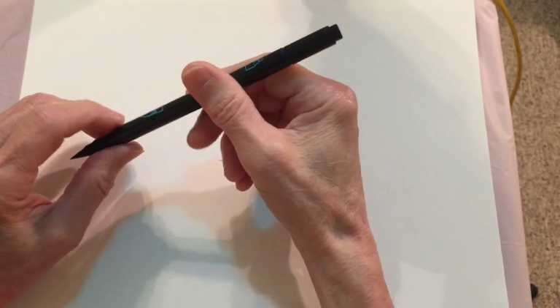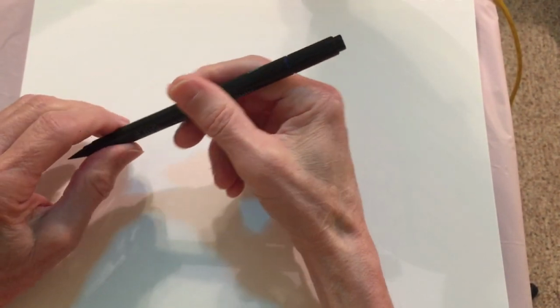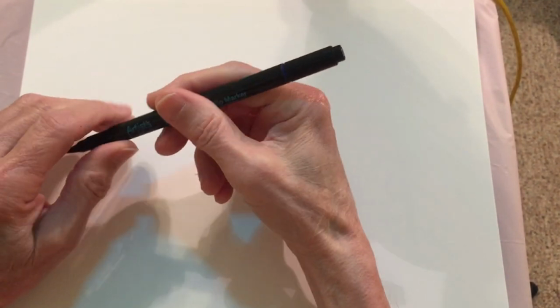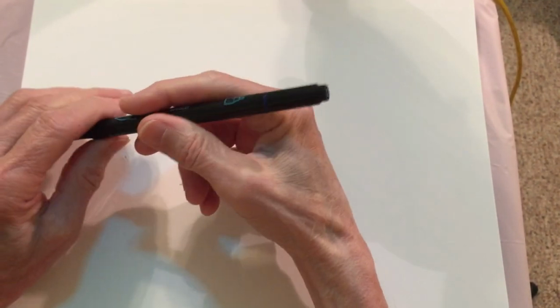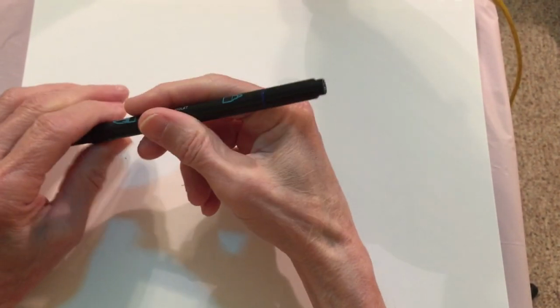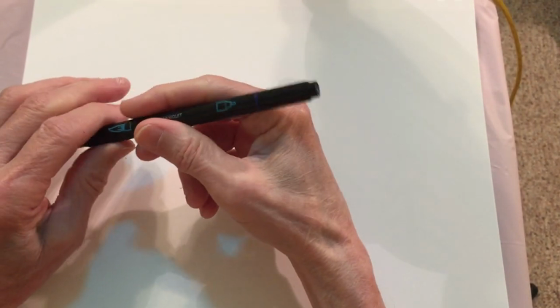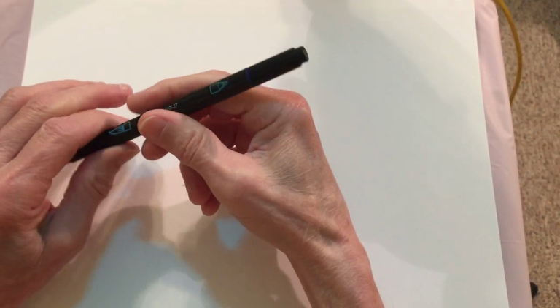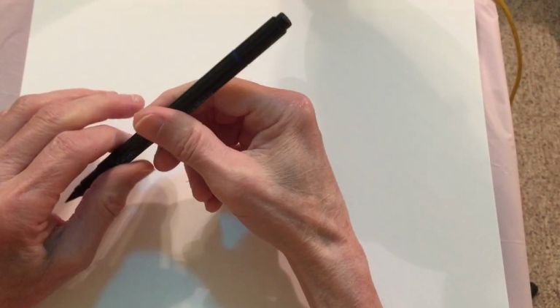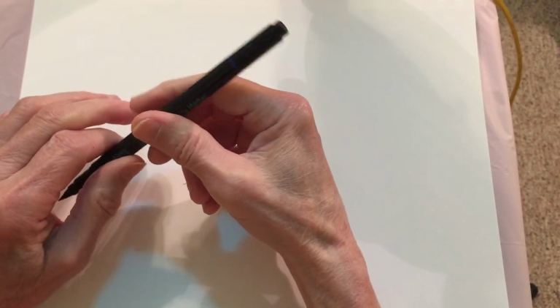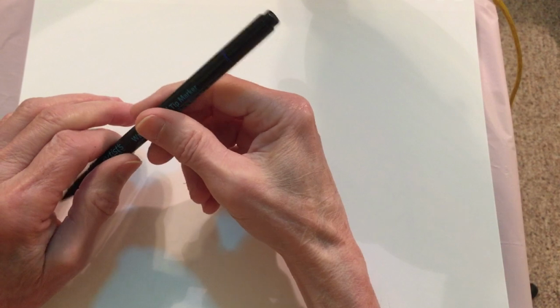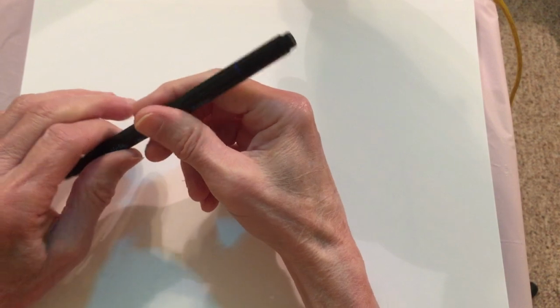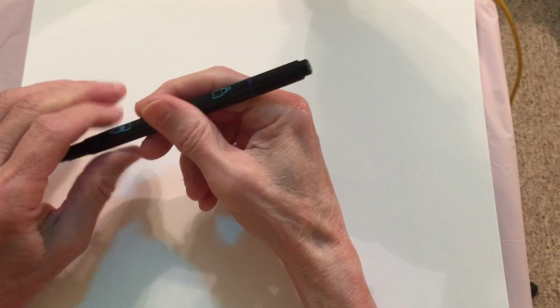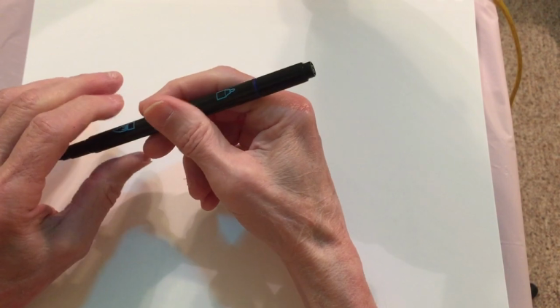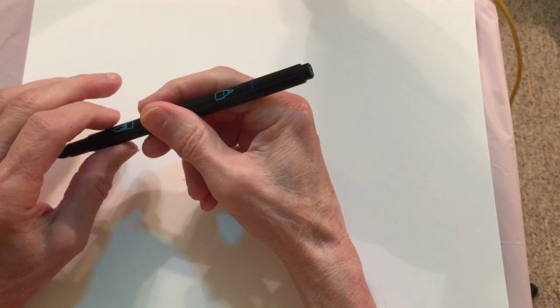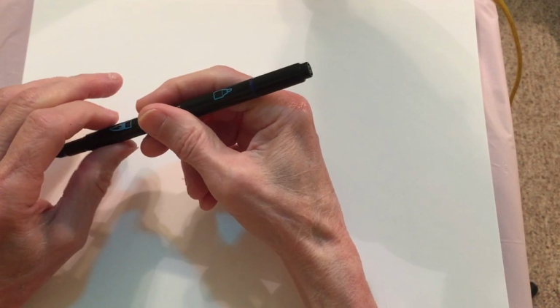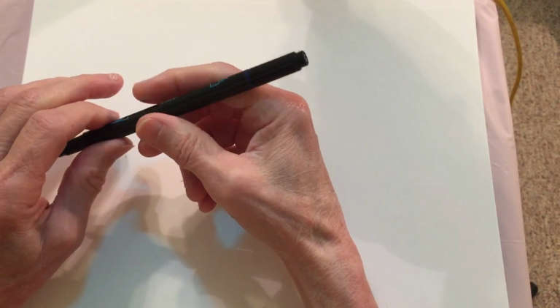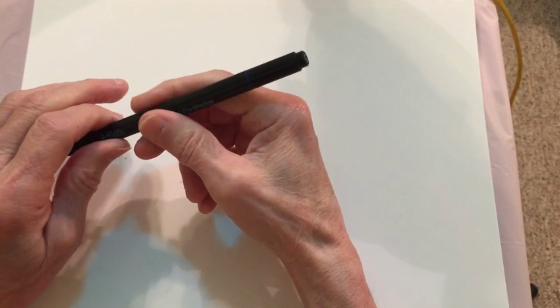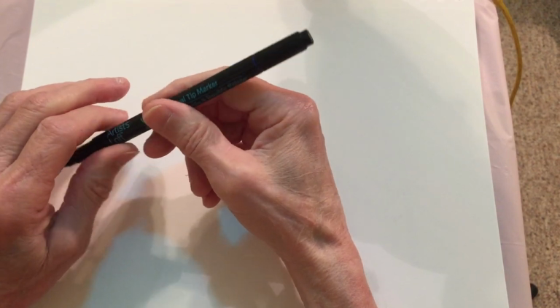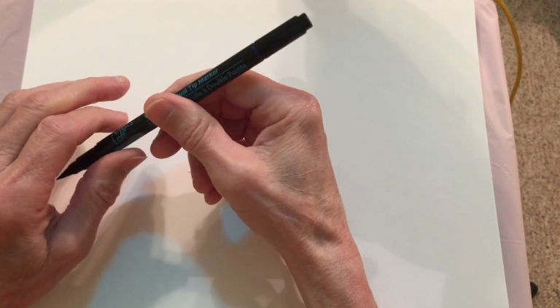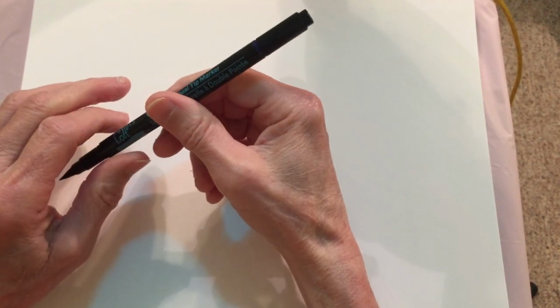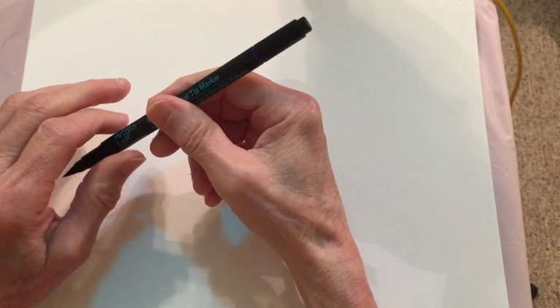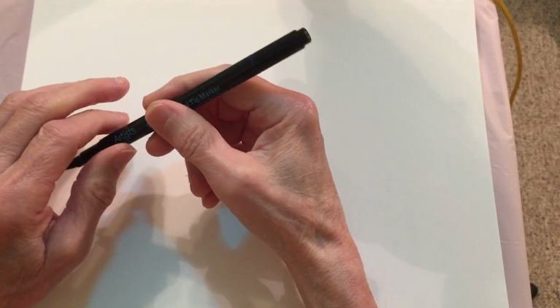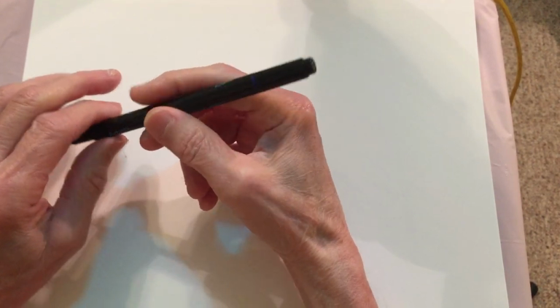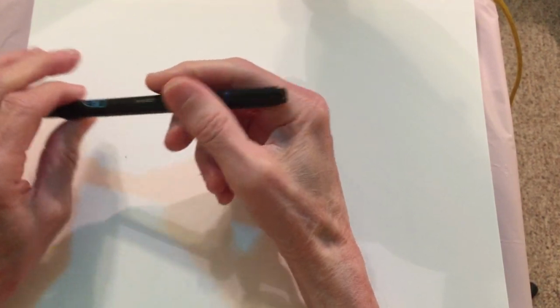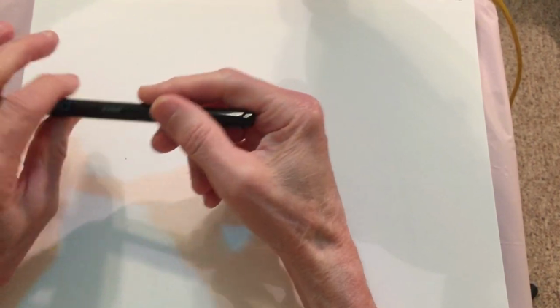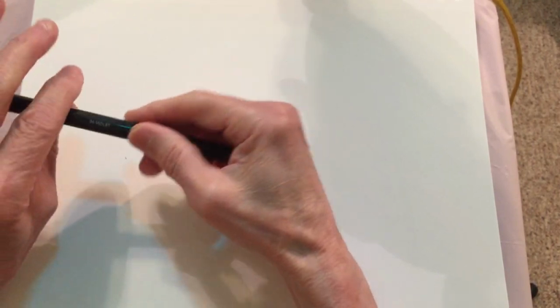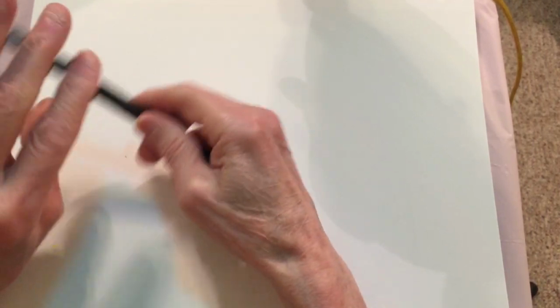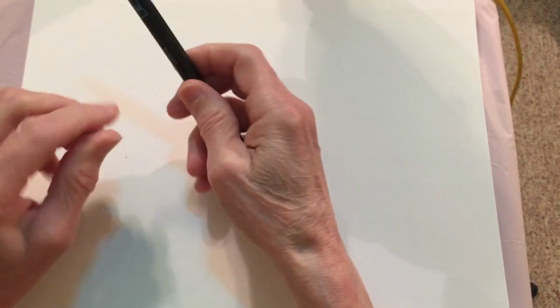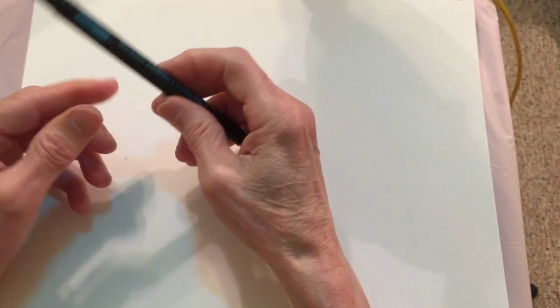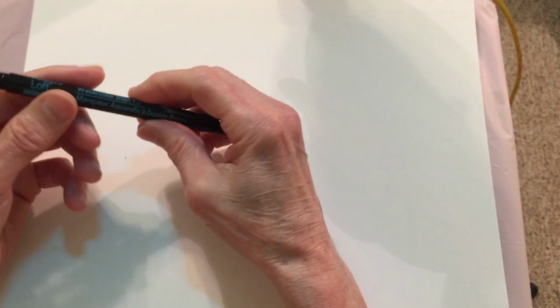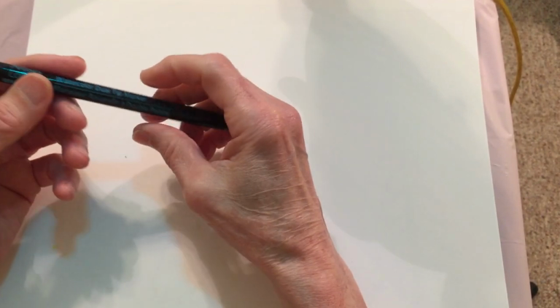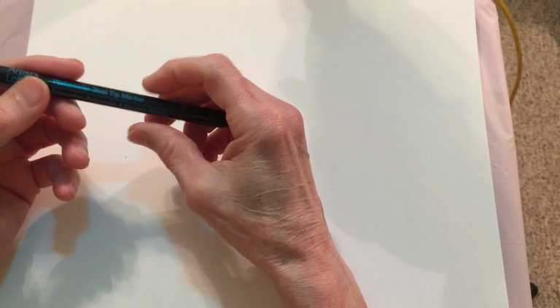Hi, this is Tripp and welcome to my channel. I'm going to try some art today again.